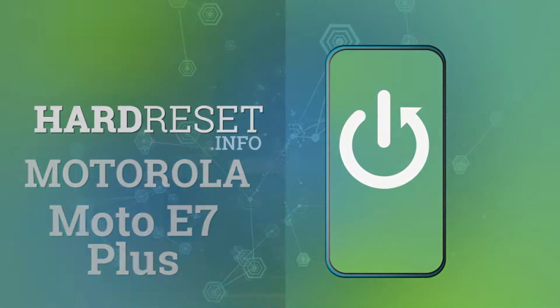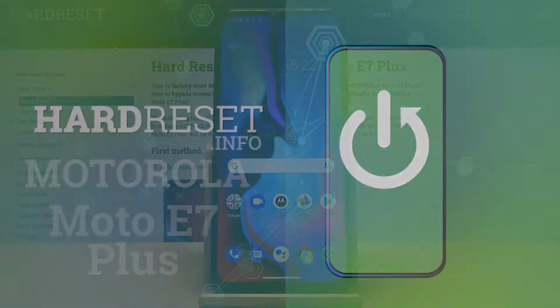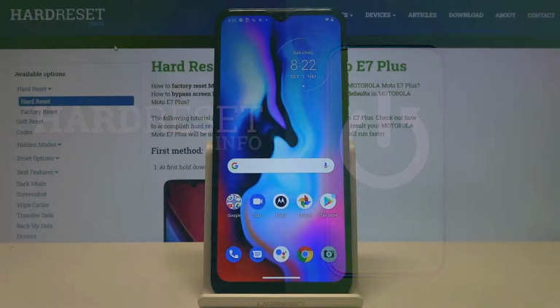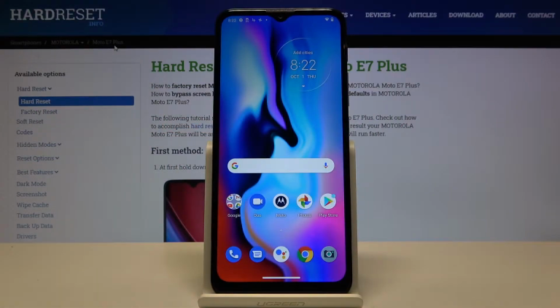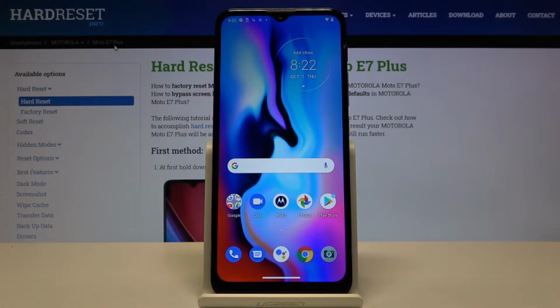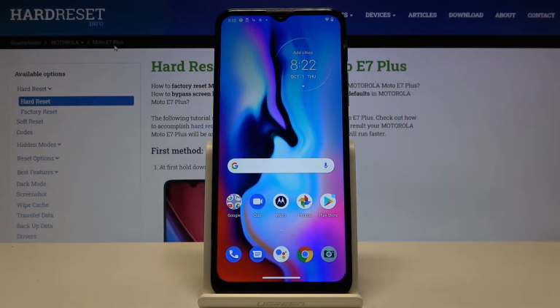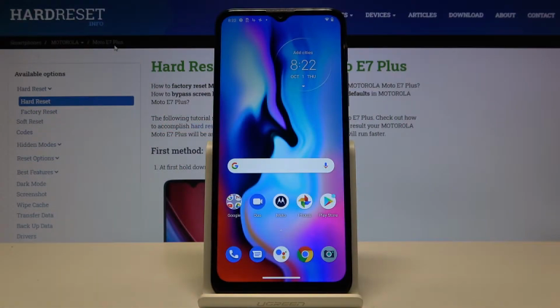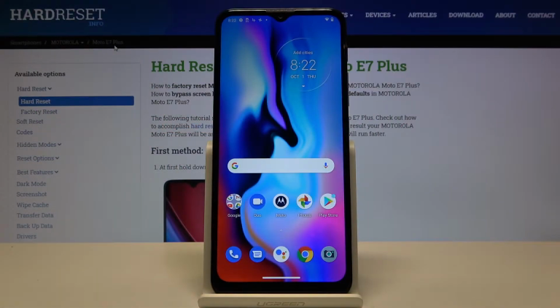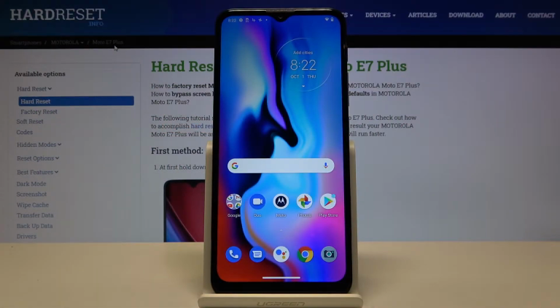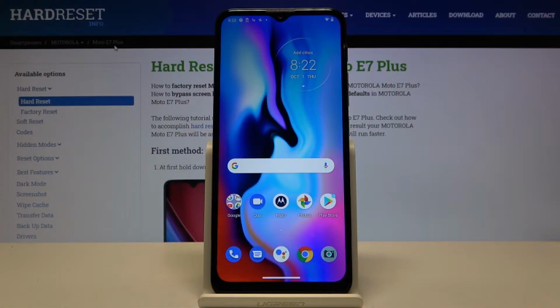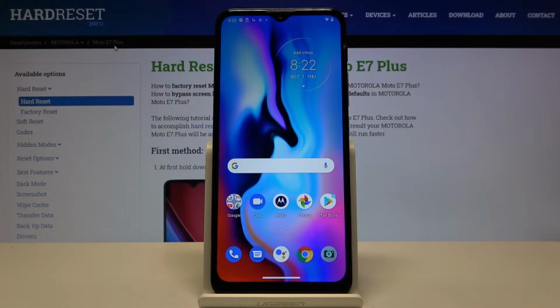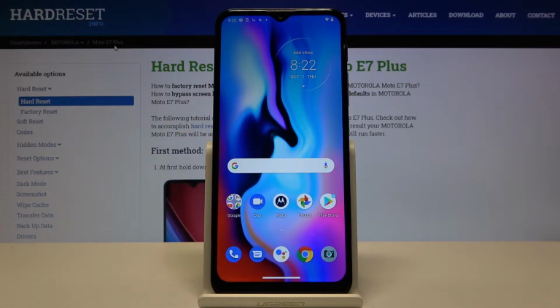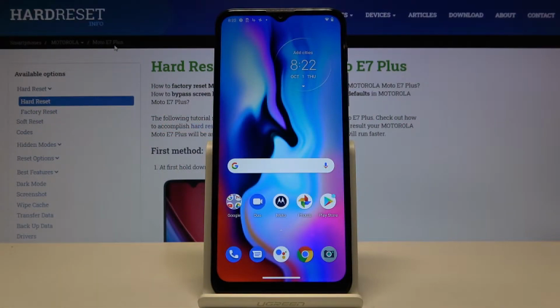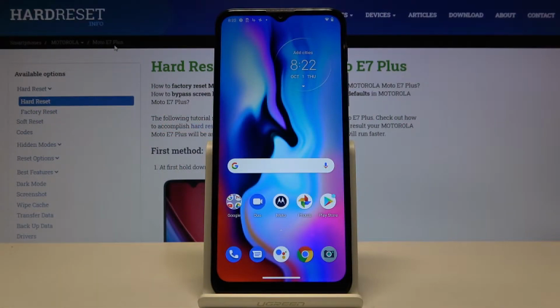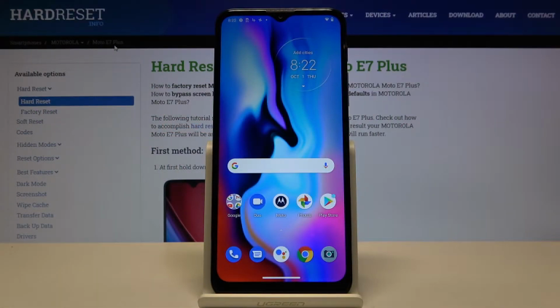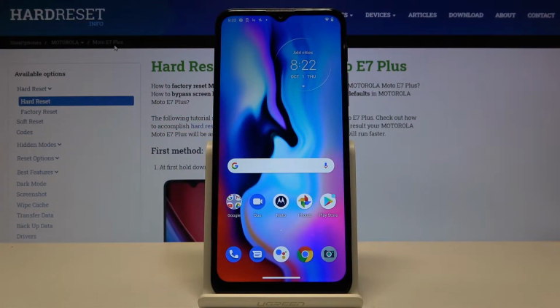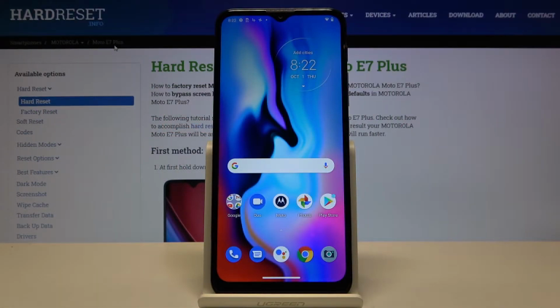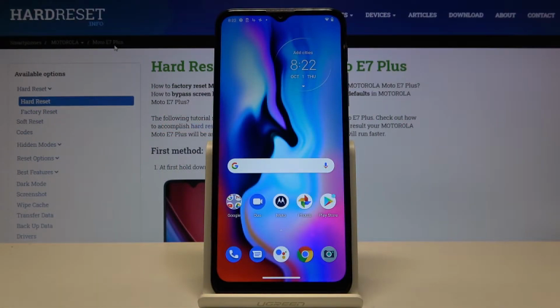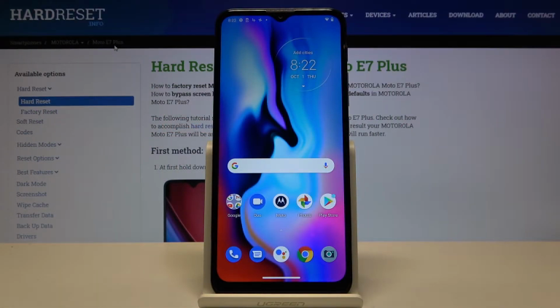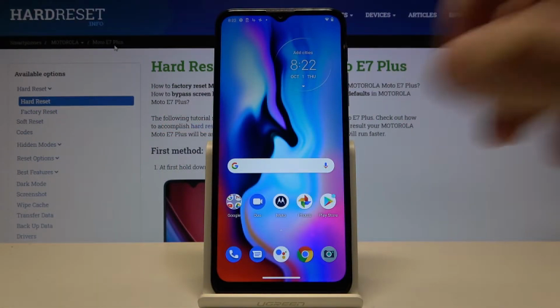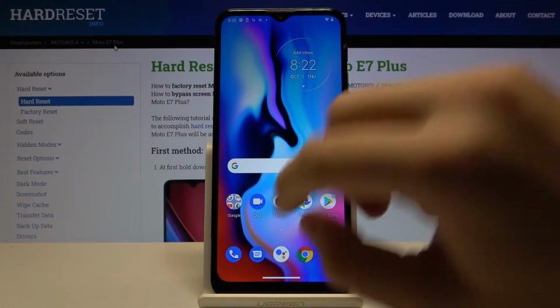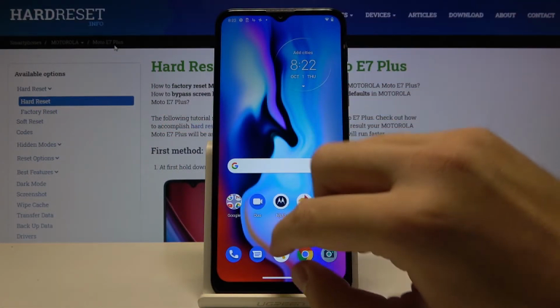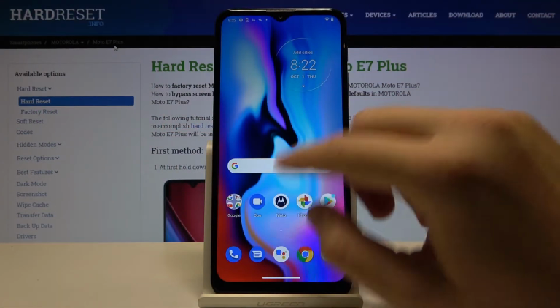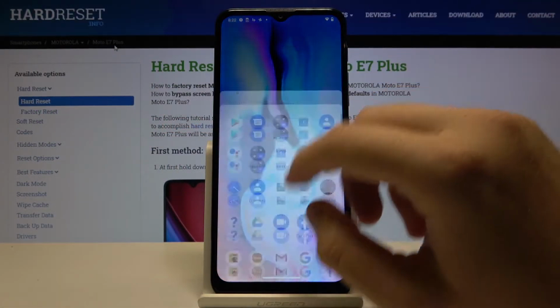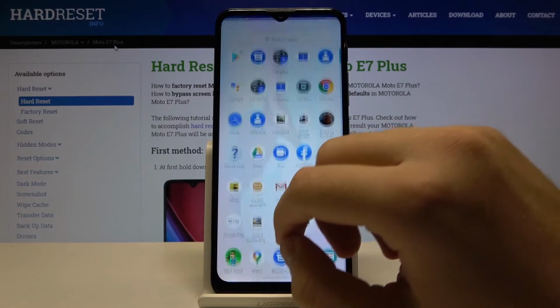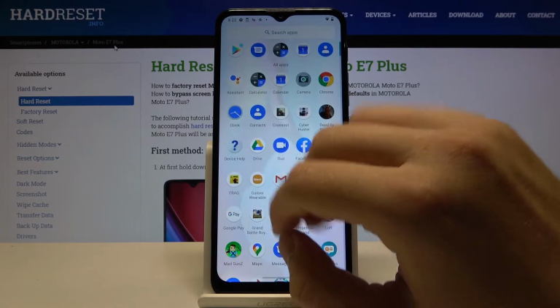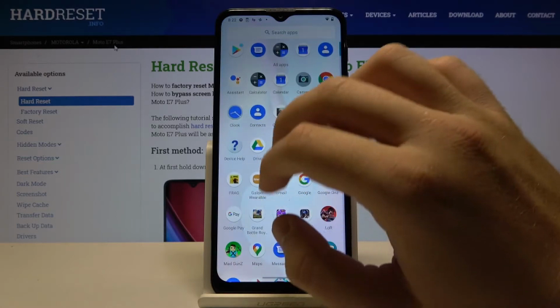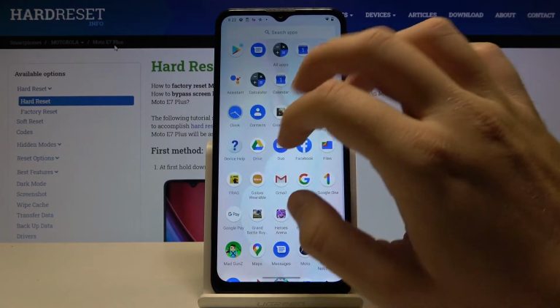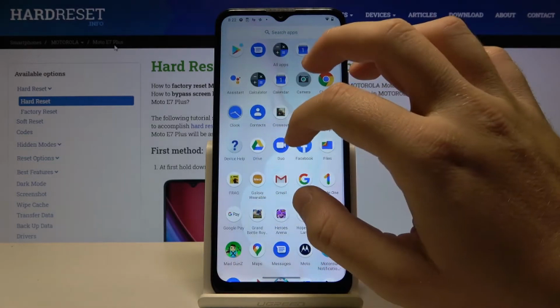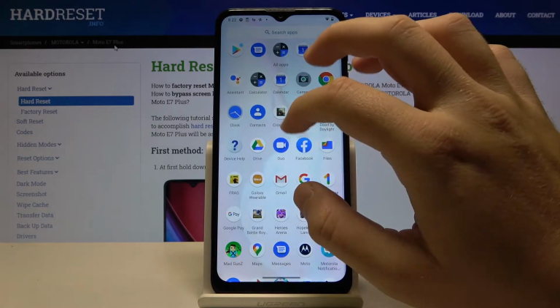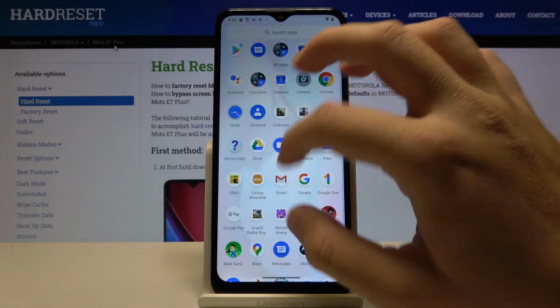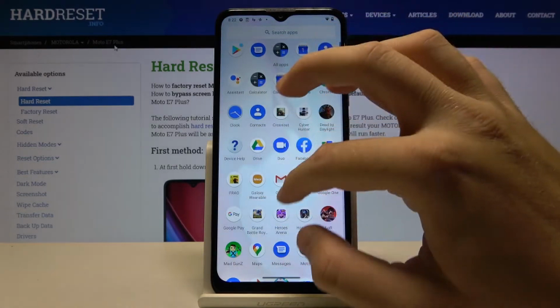Welcome. If you want to connect a printer to your Motorola Moto S7 Plus, first you have to go to the Settings.